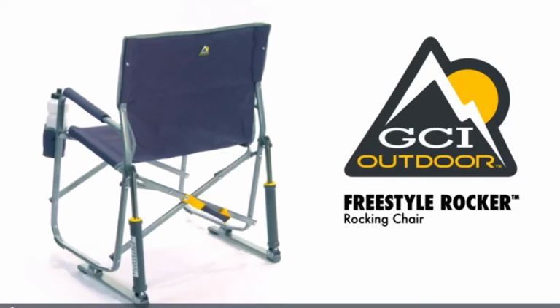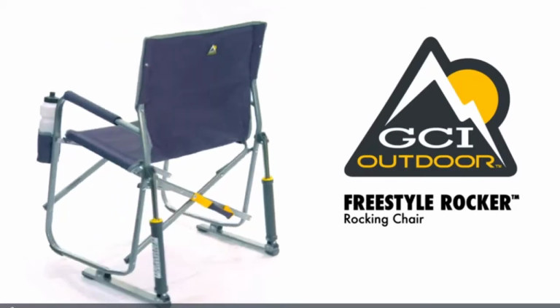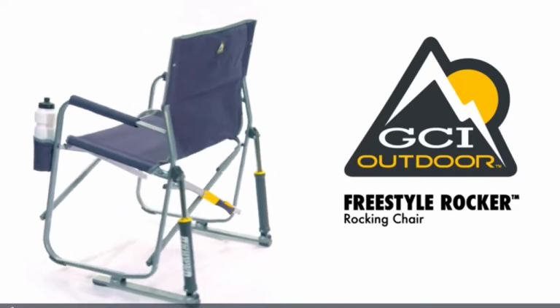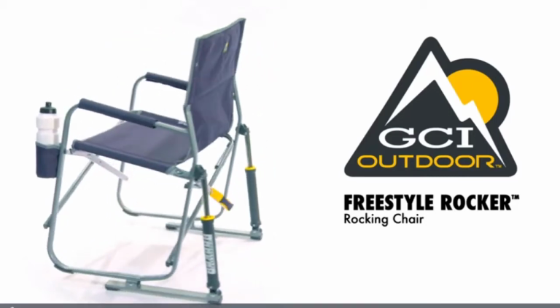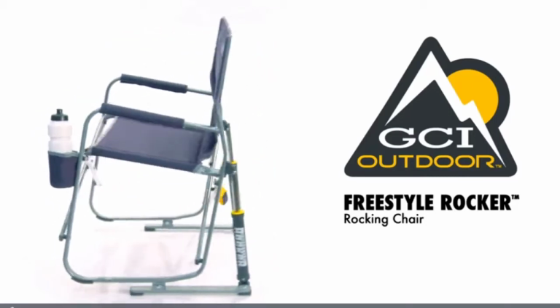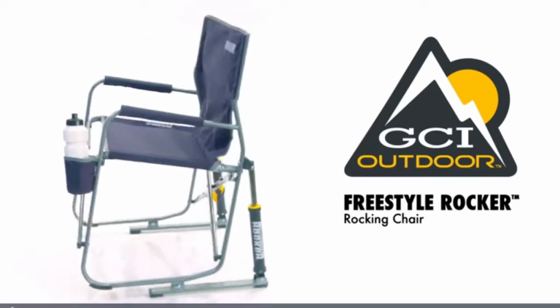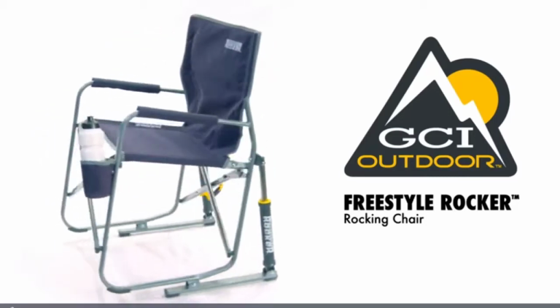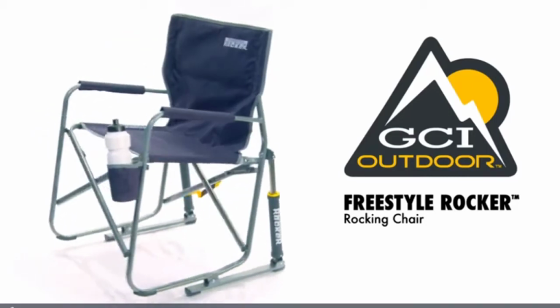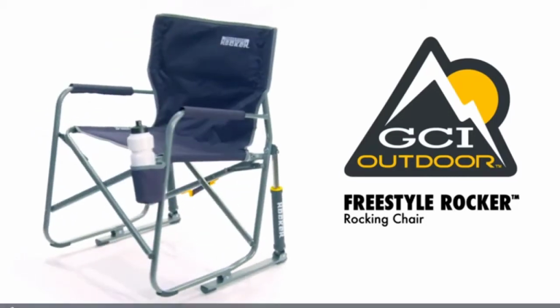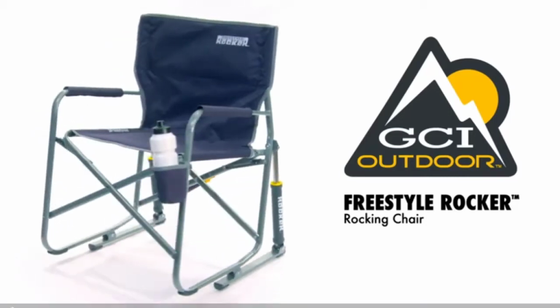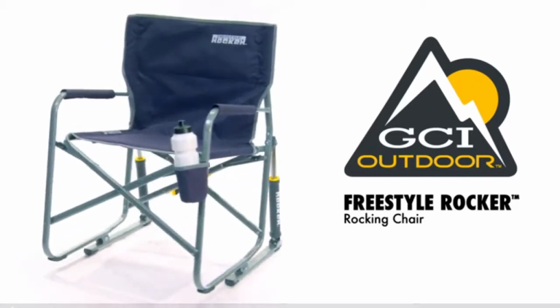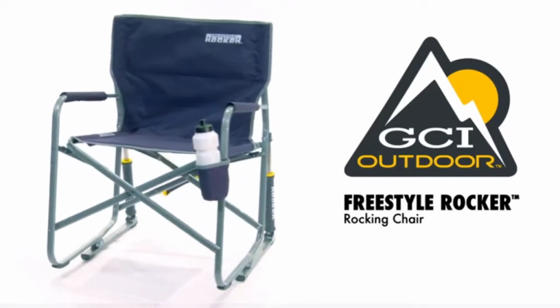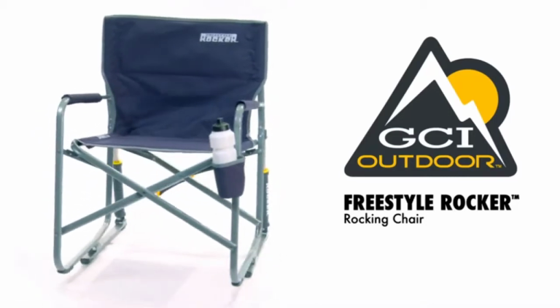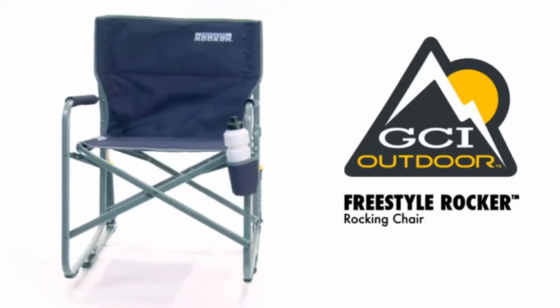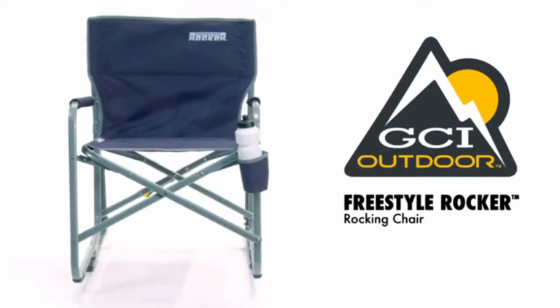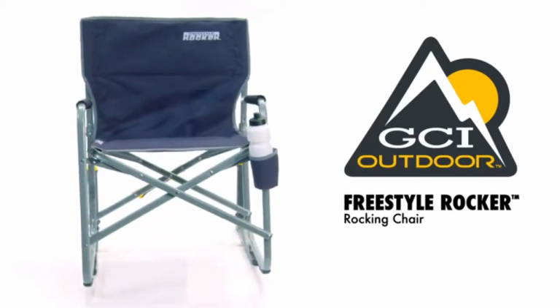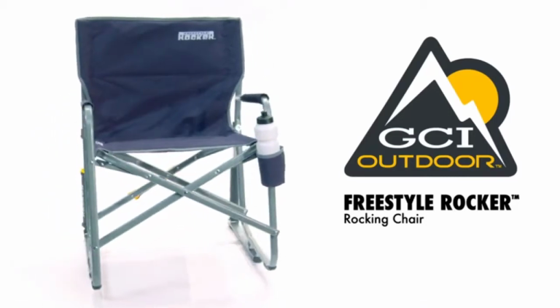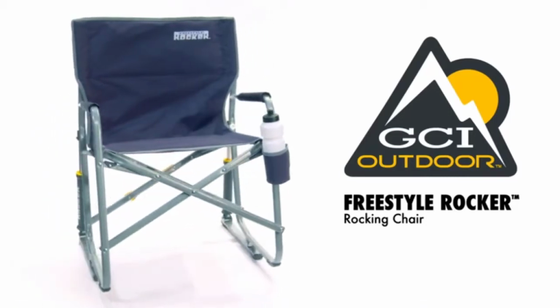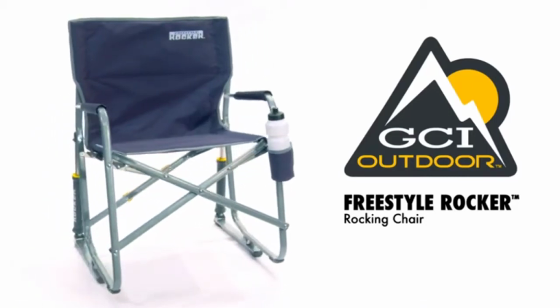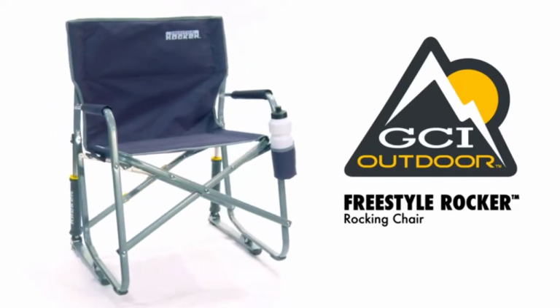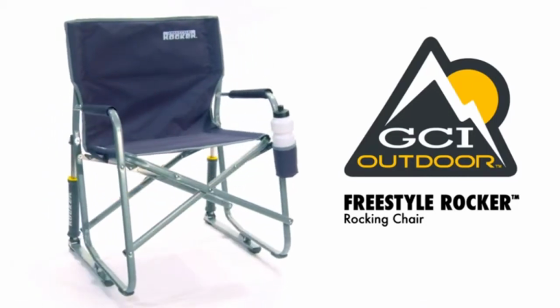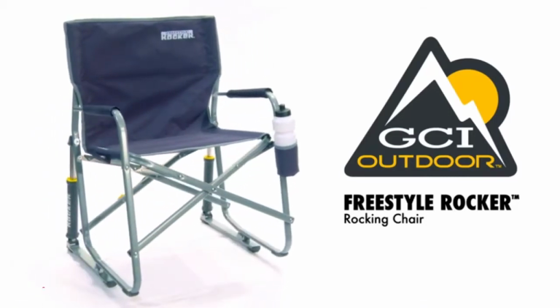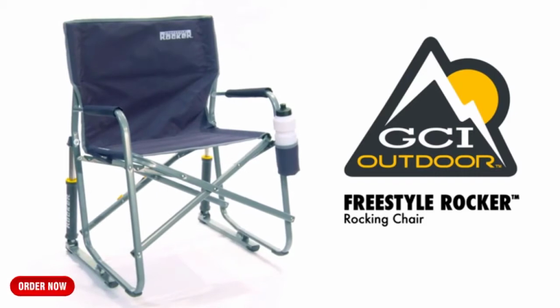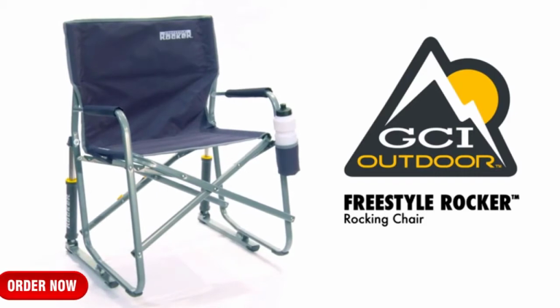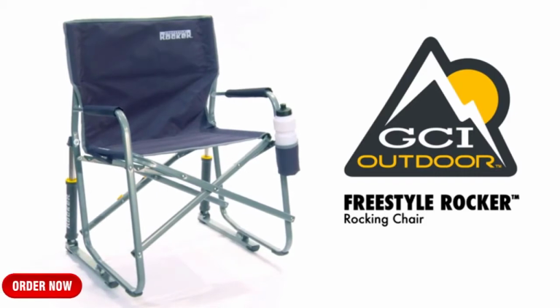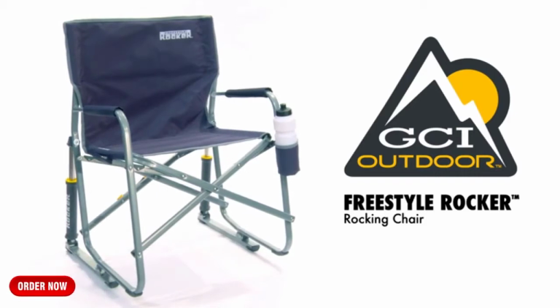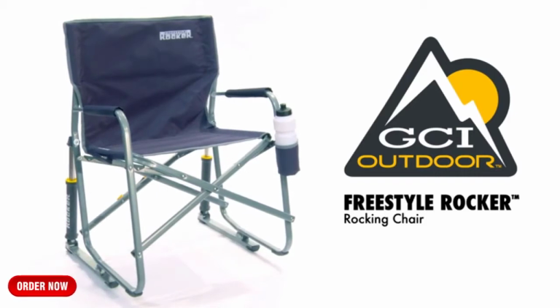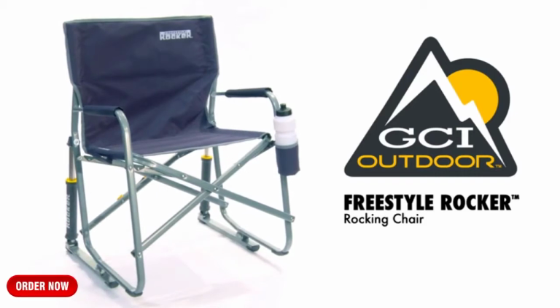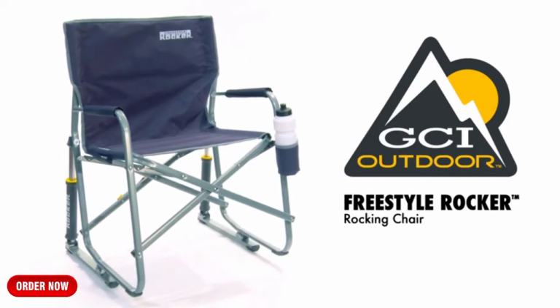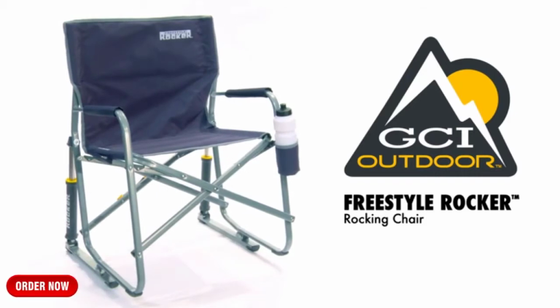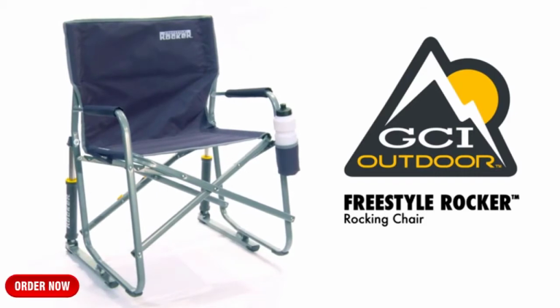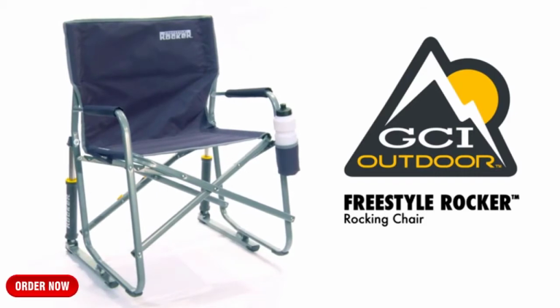Why is a rocking chair so universally loved? Because of the sense of total relaxation and stress relief it creates.